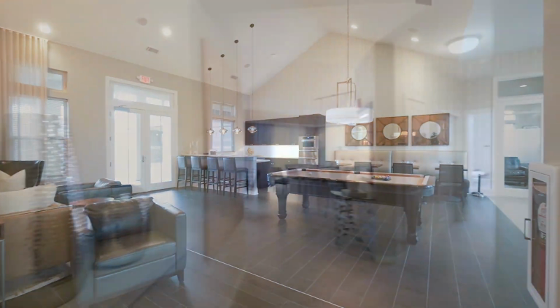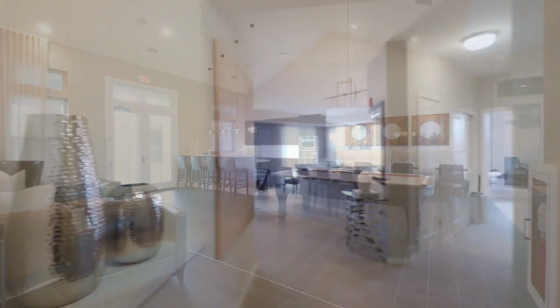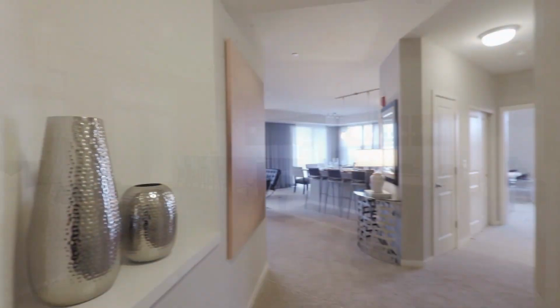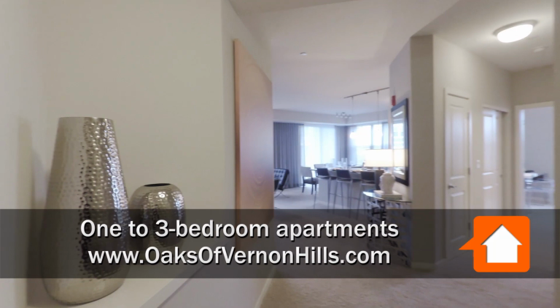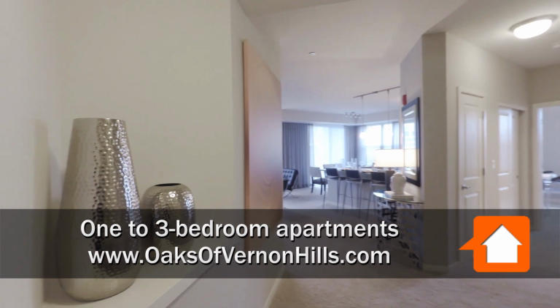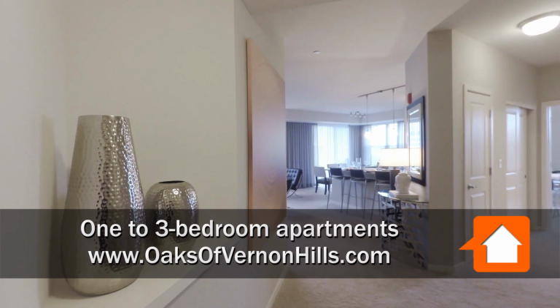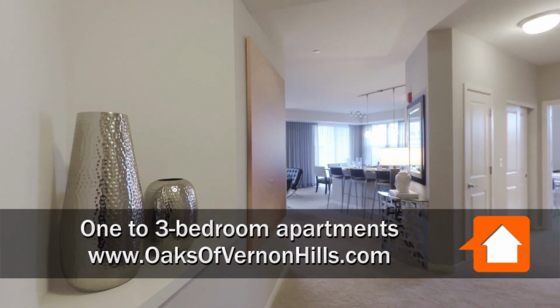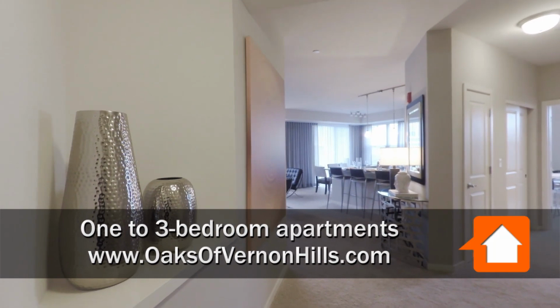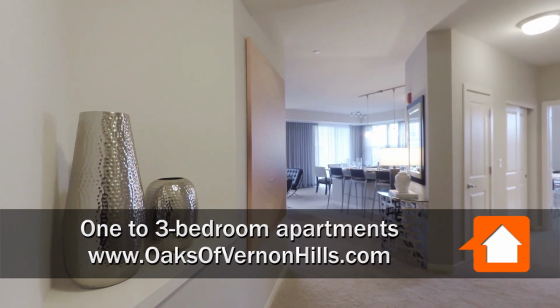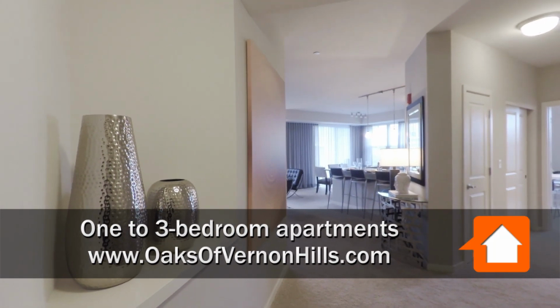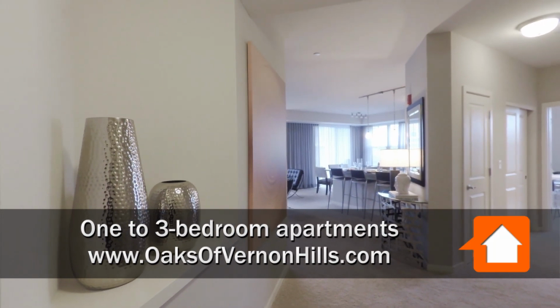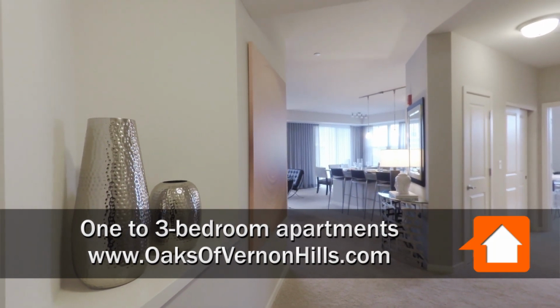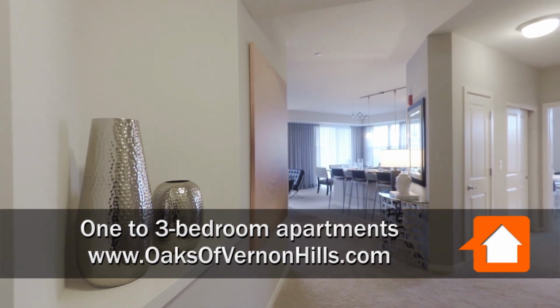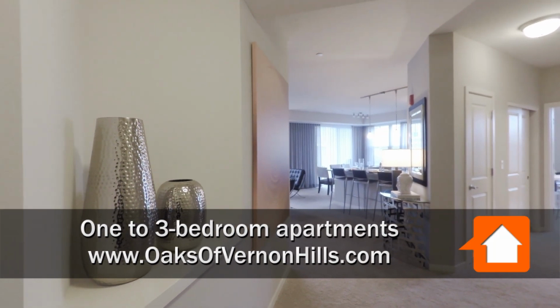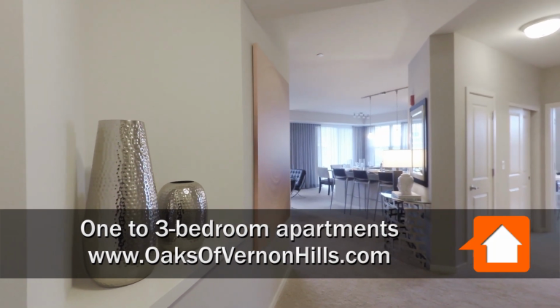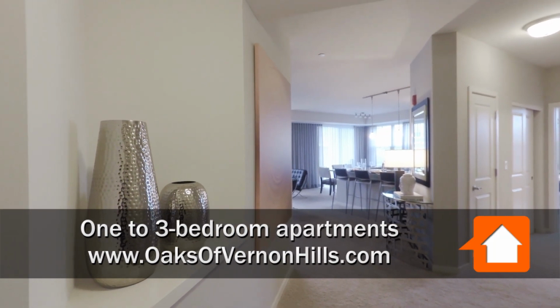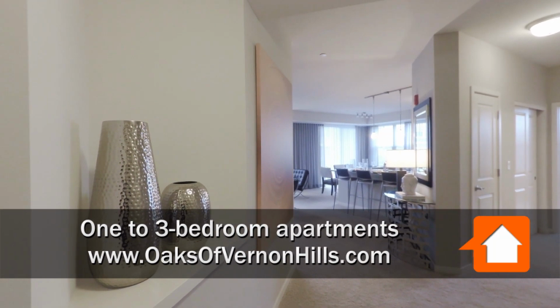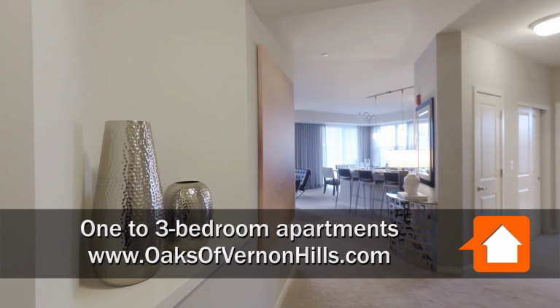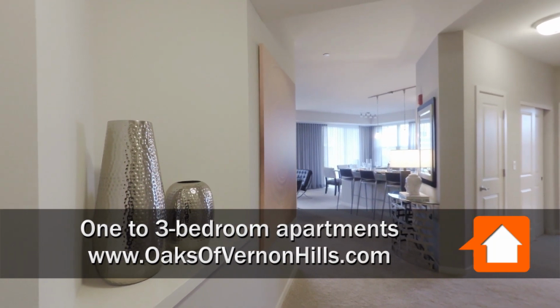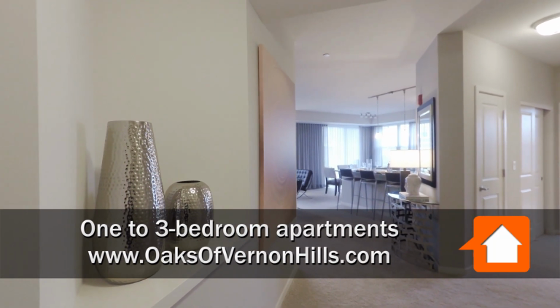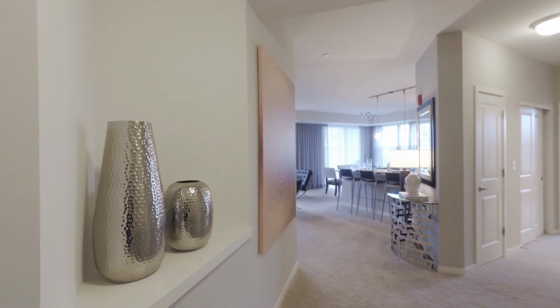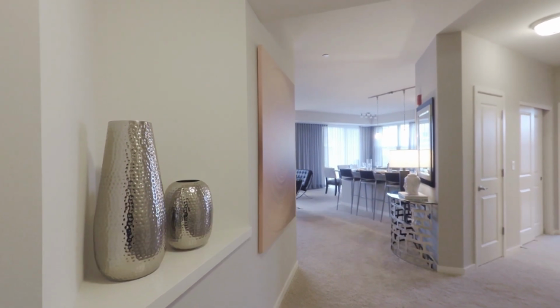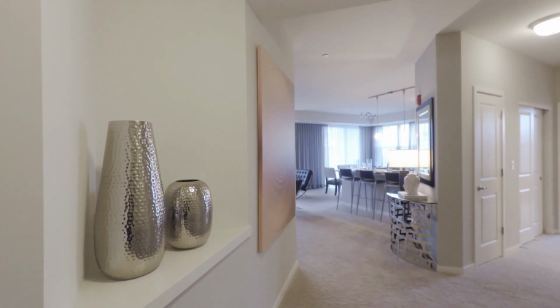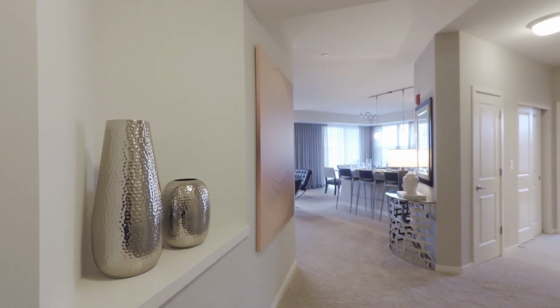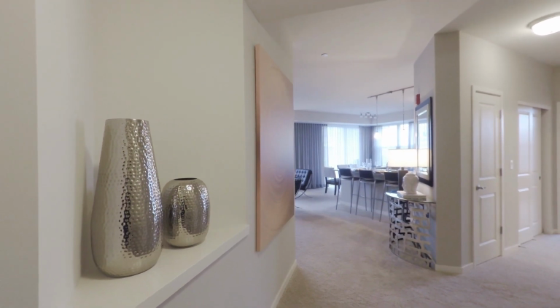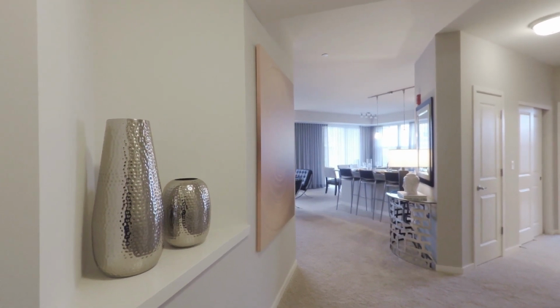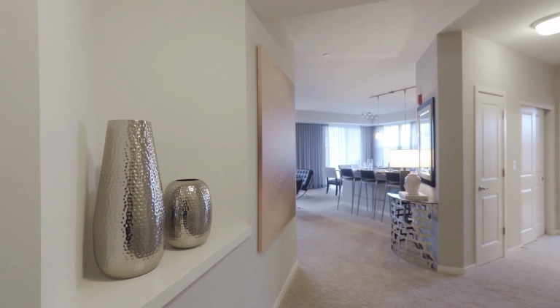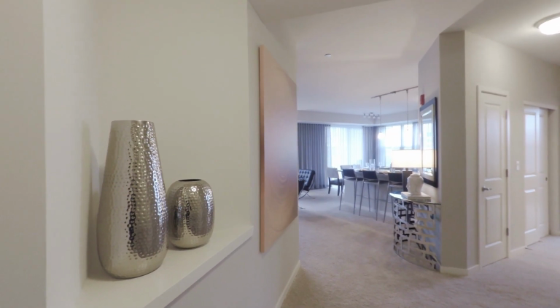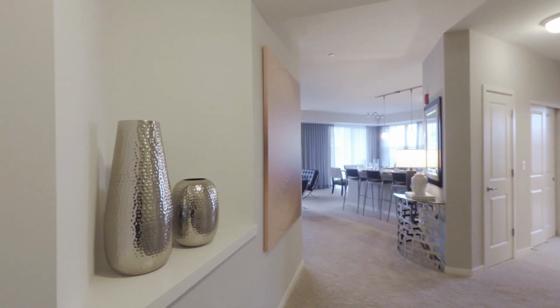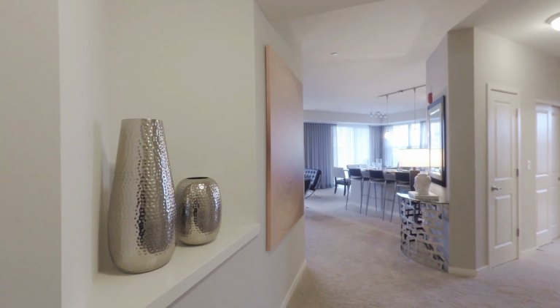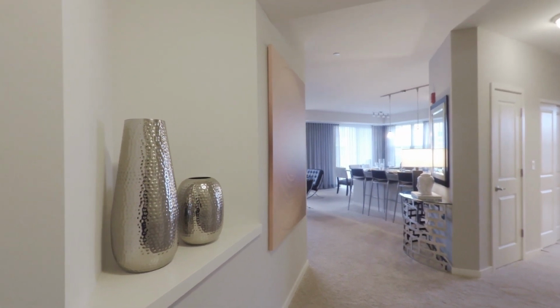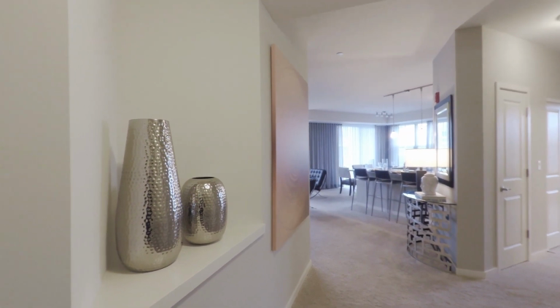Welcome to the Oaks of Vernon Hills. This is our two bedroom, two bath luxury apartment.